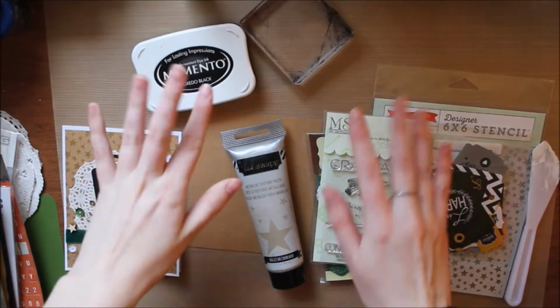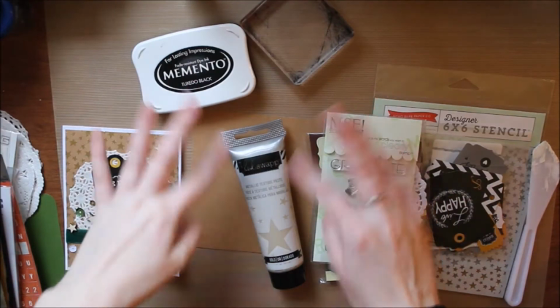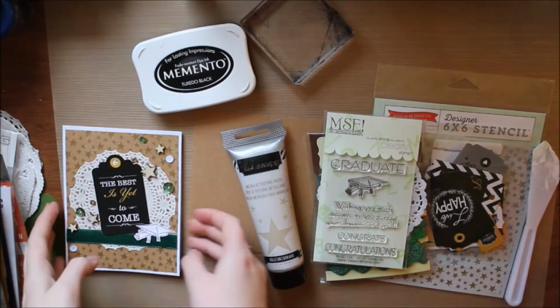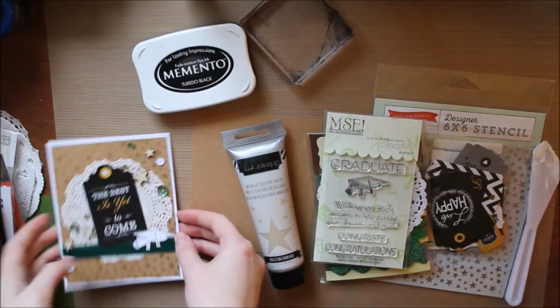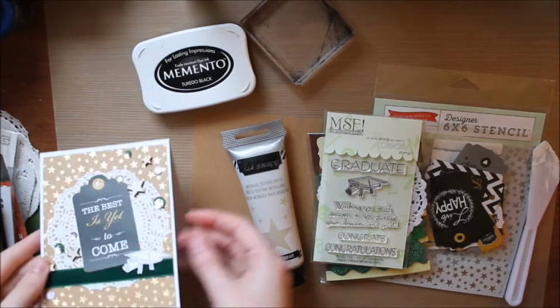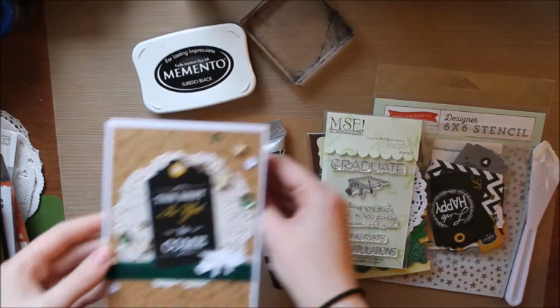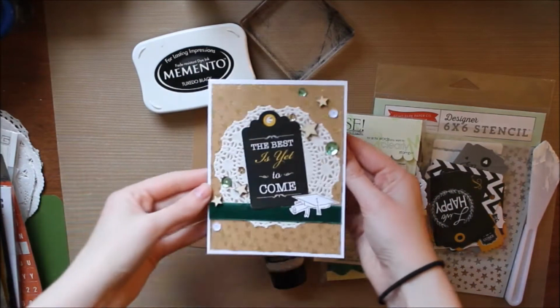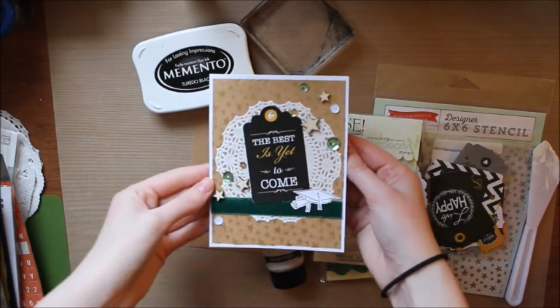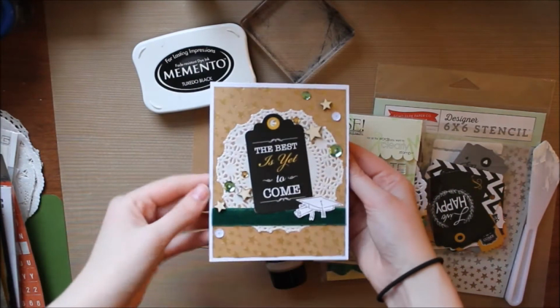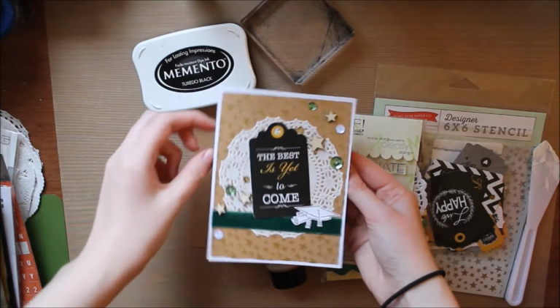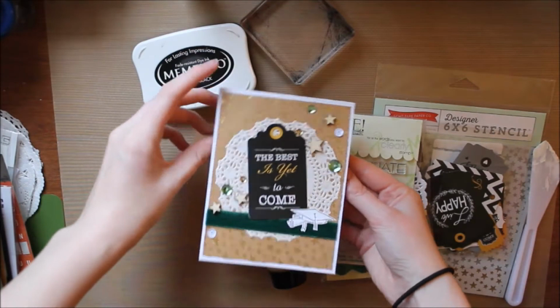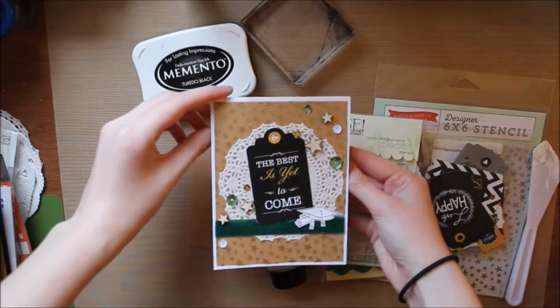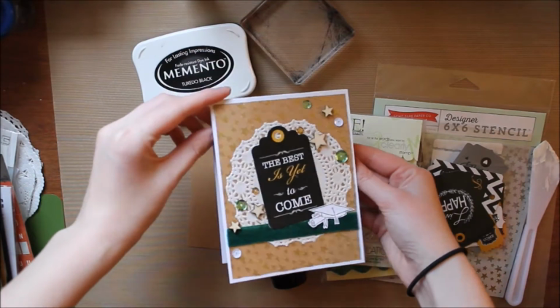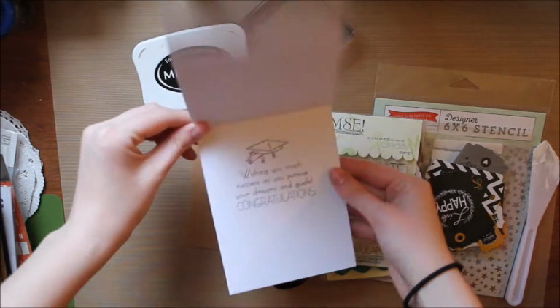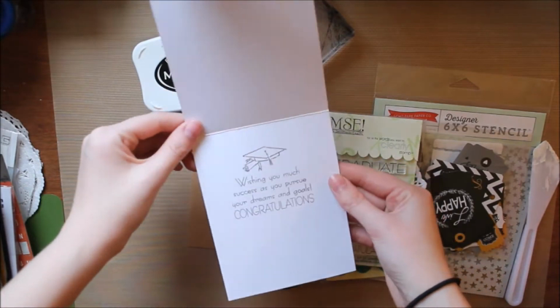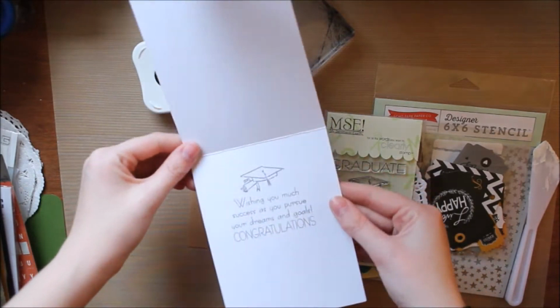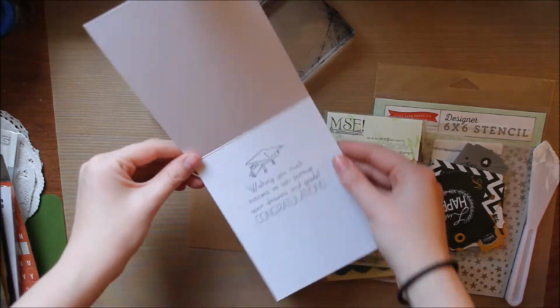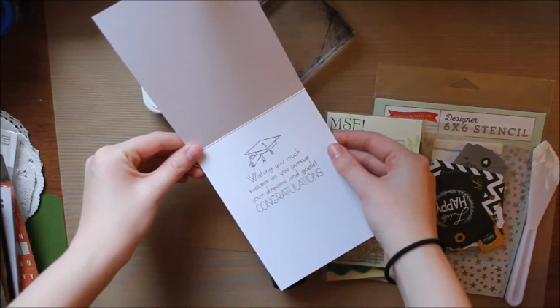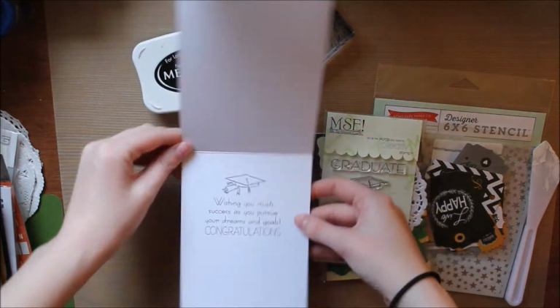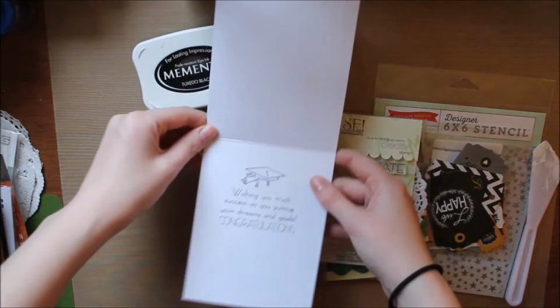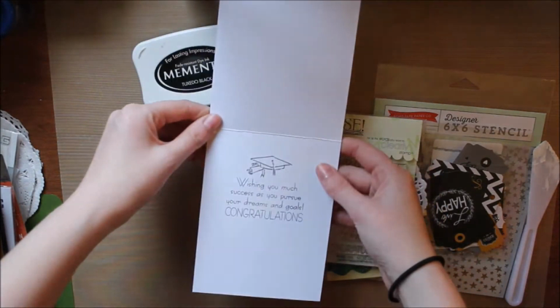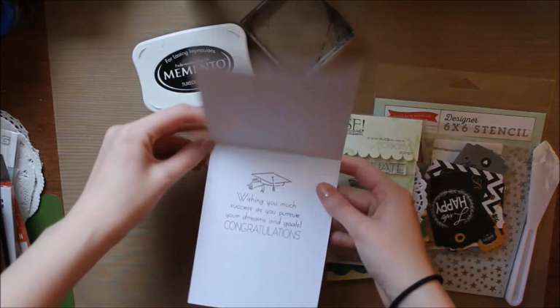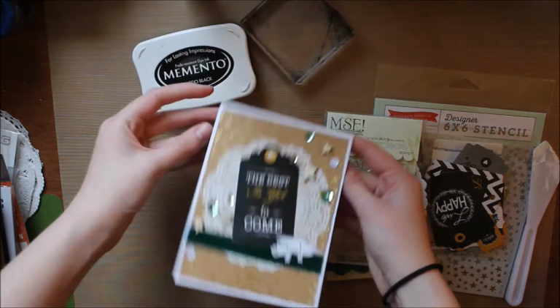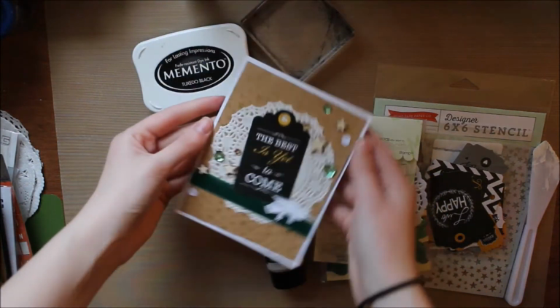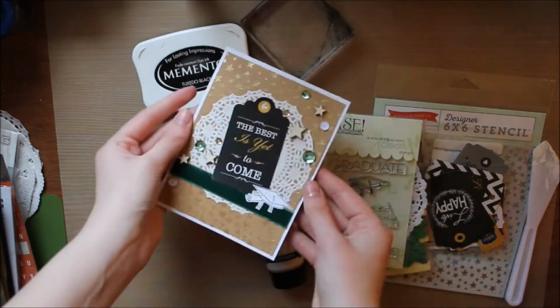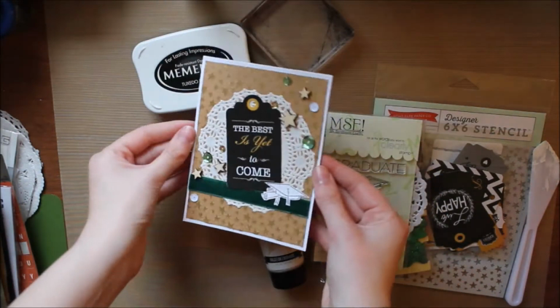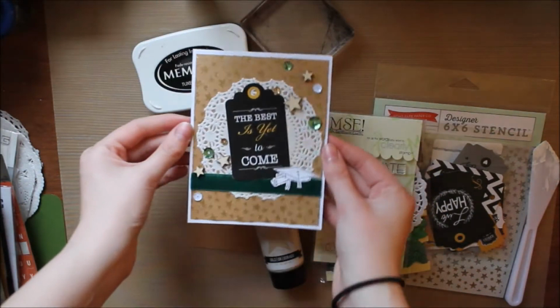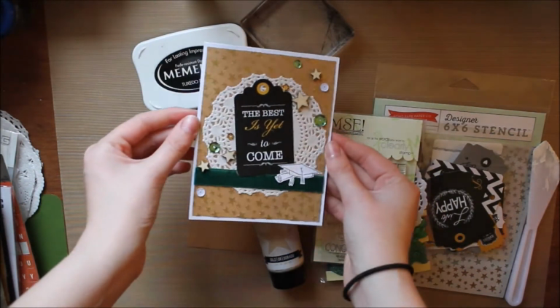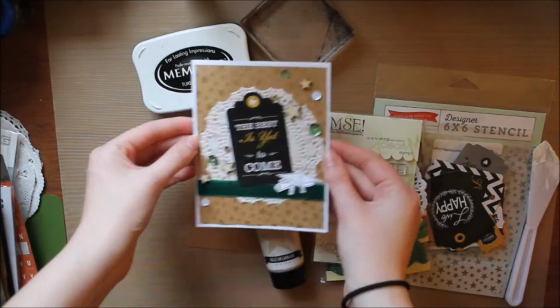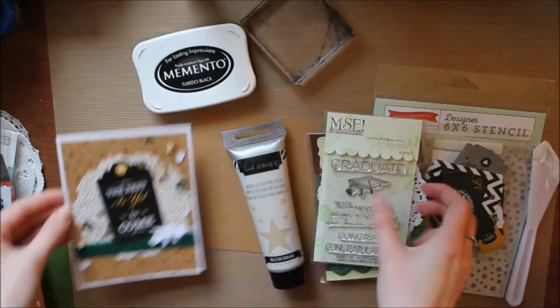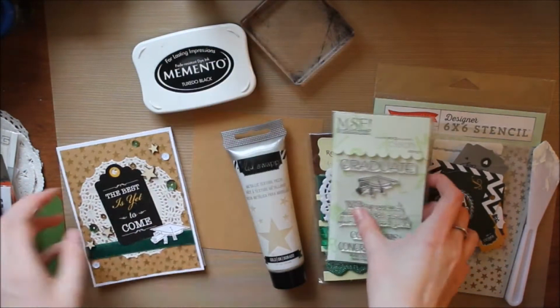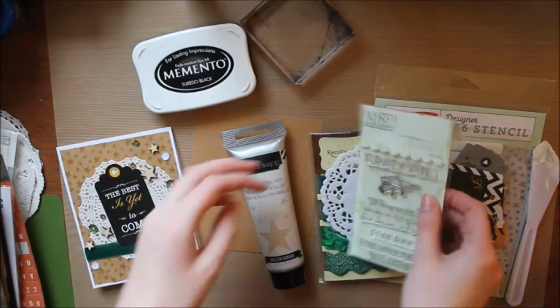Hello everyone and welcome back to my channel. My name is Kaitlyn from GreatFlorals.com and I have a card tutorial for you today.